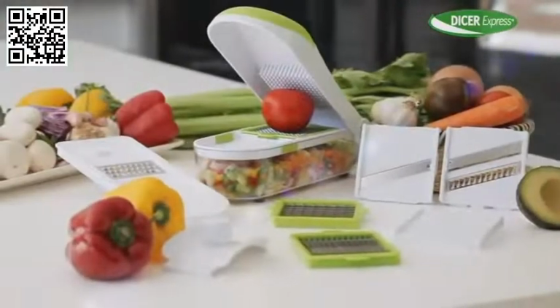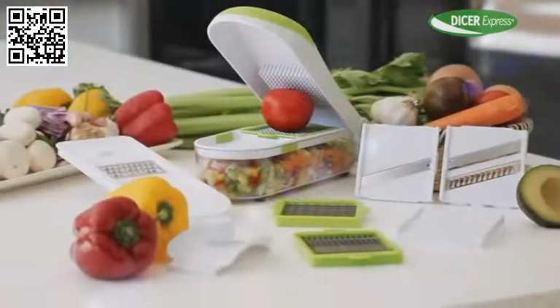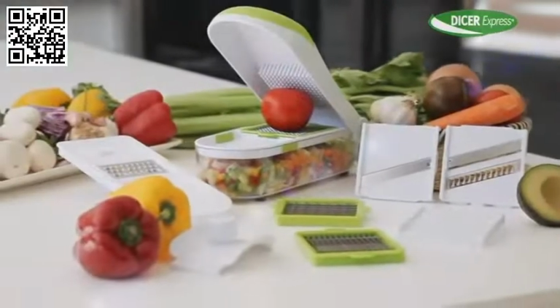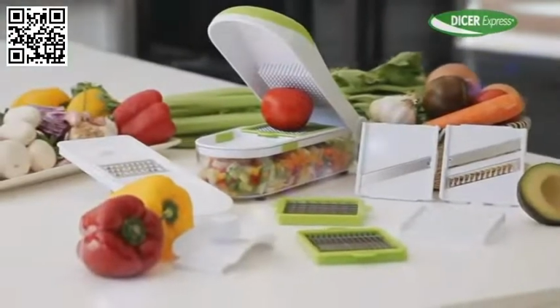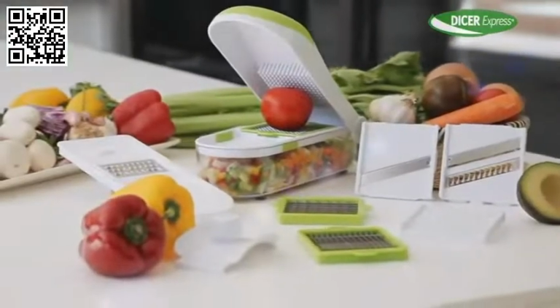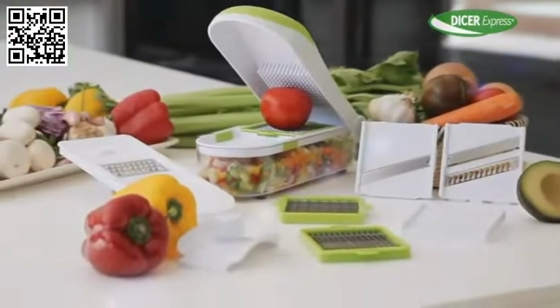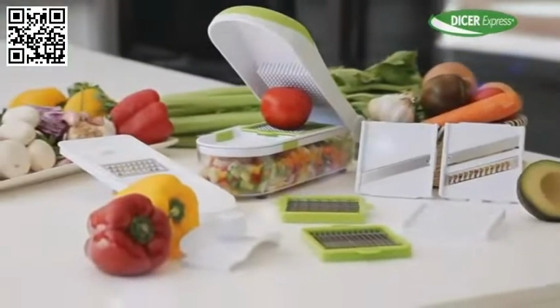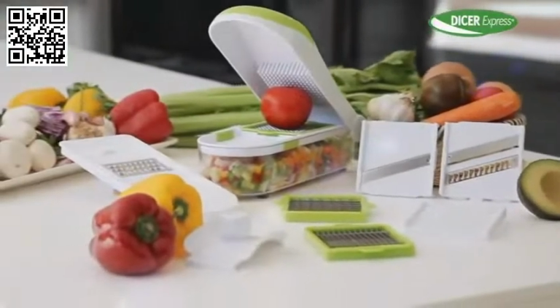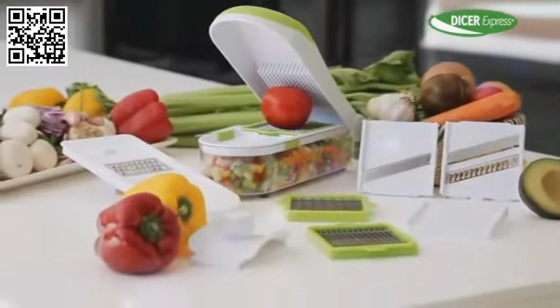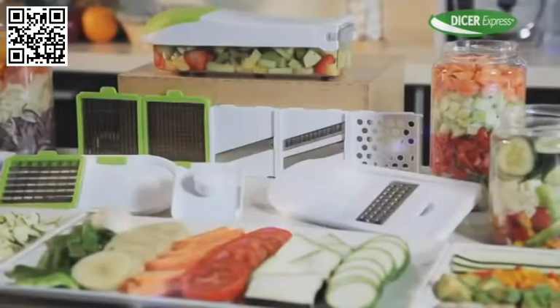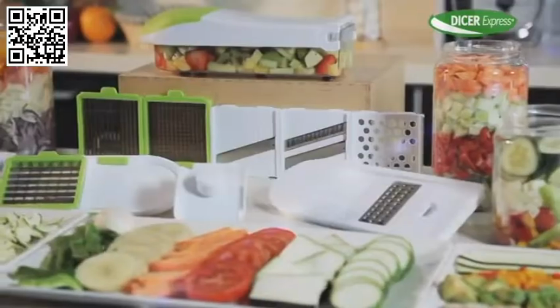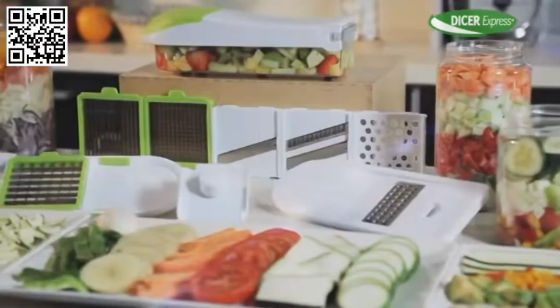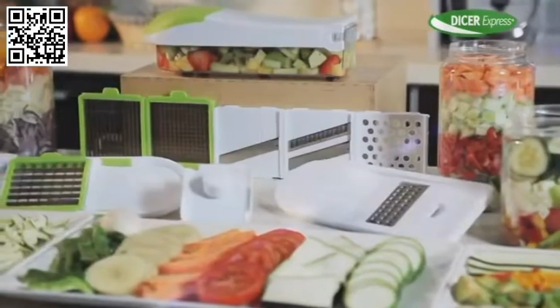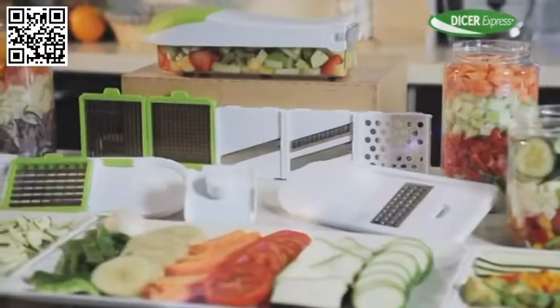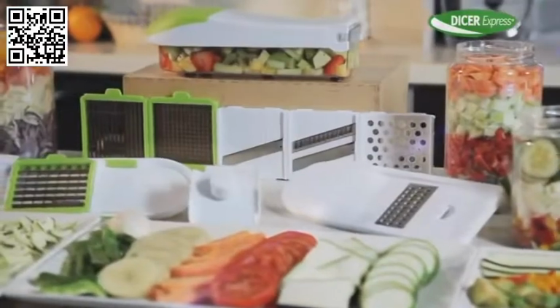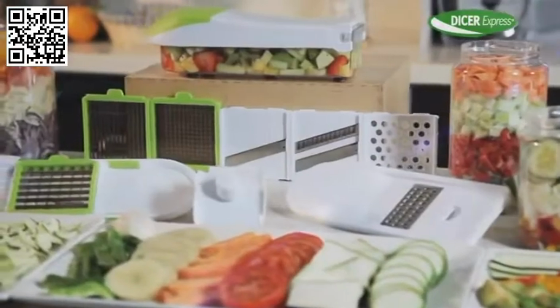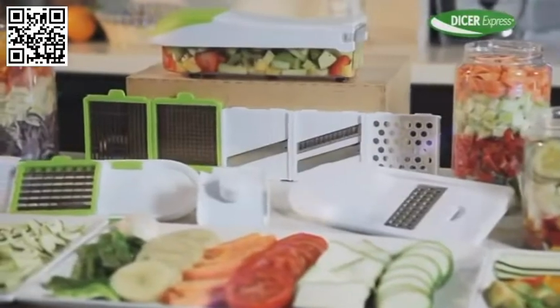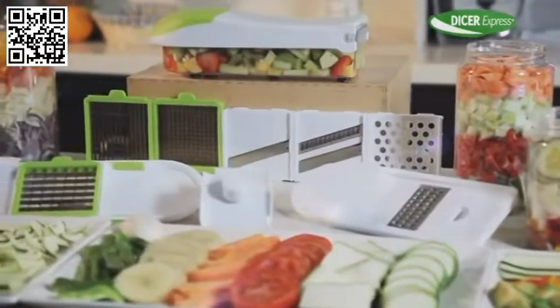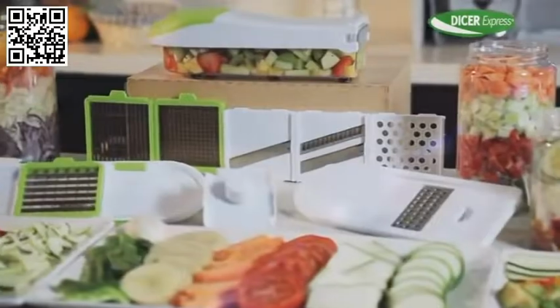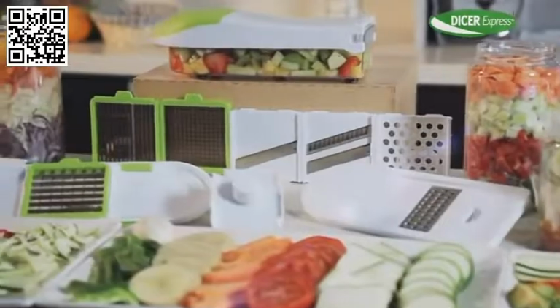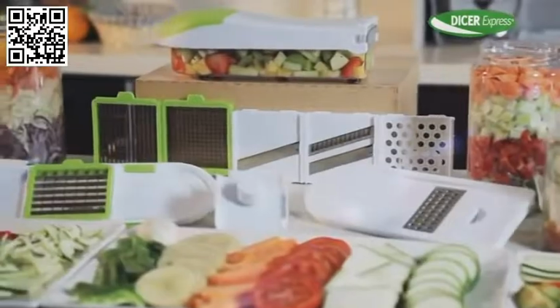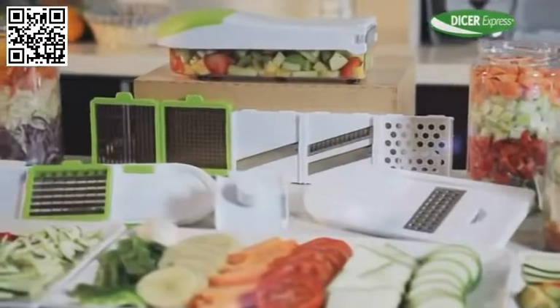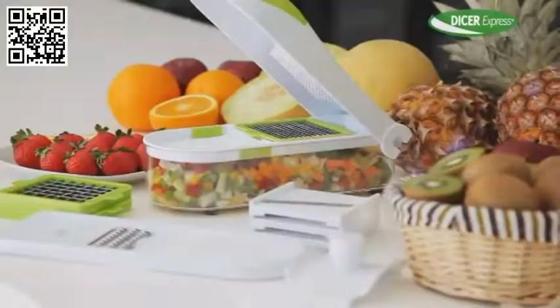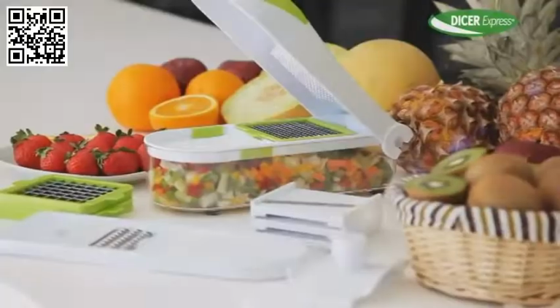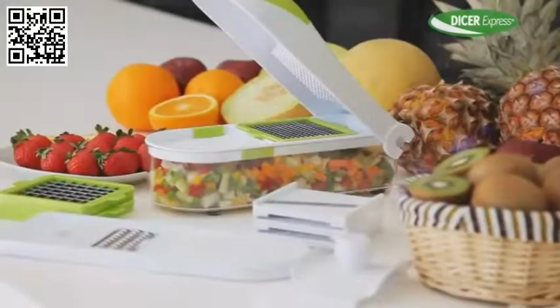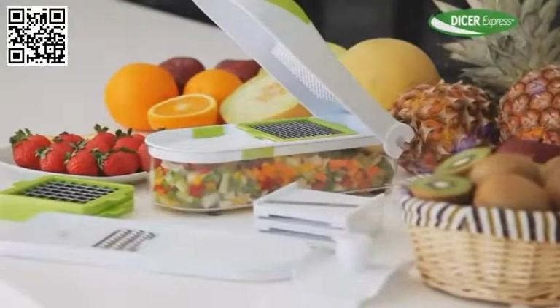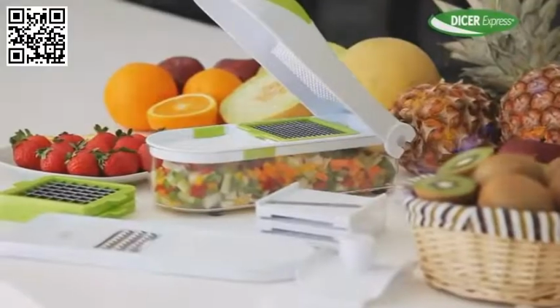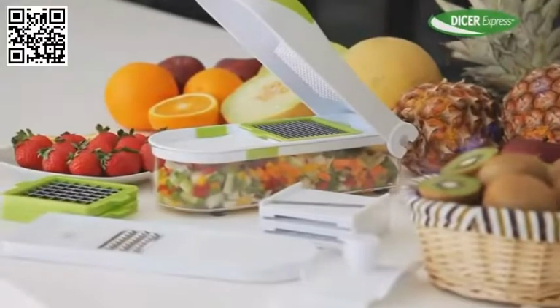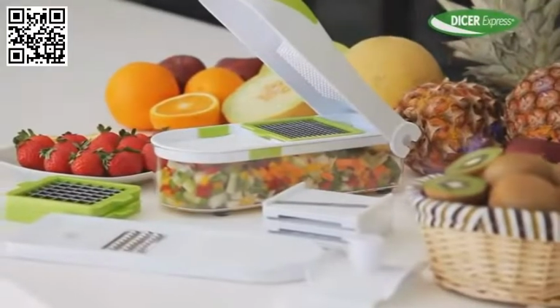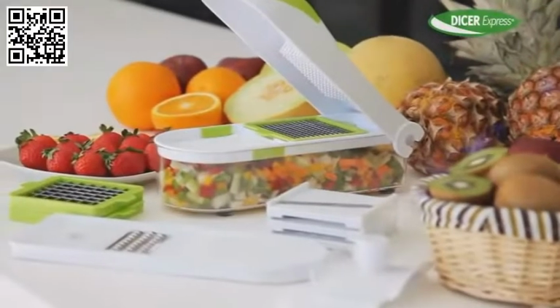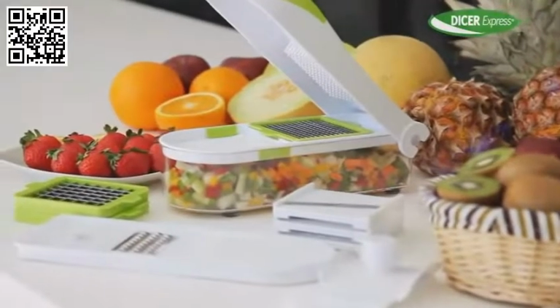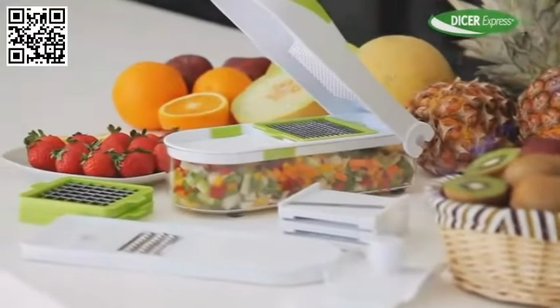With Dicer Express, preparing food has never been so easy. So don't wait — take one to the checkout now.